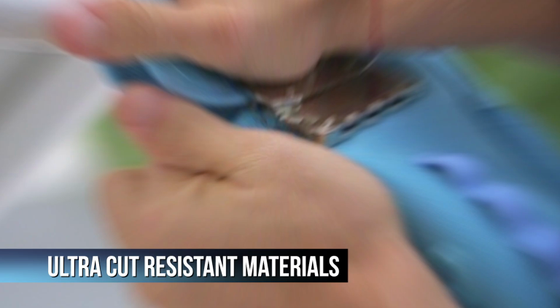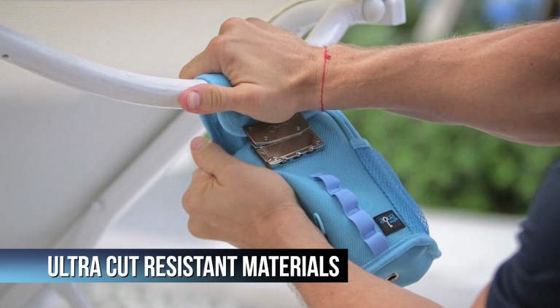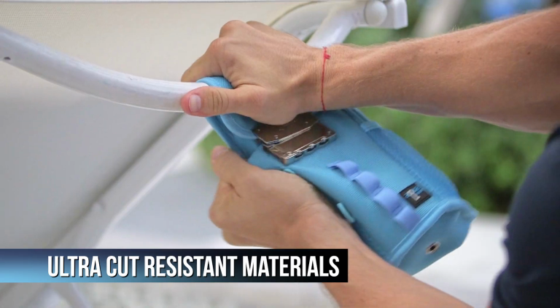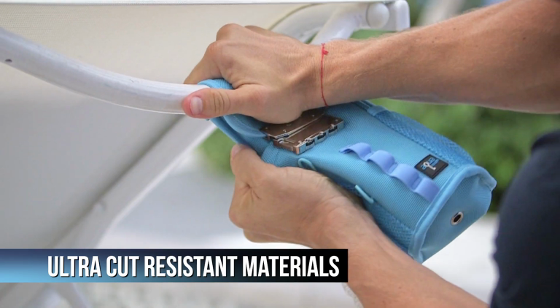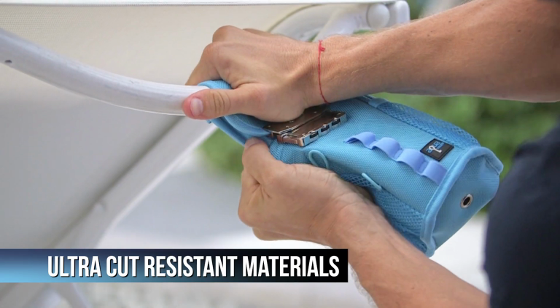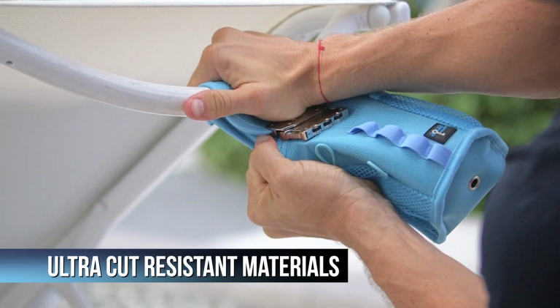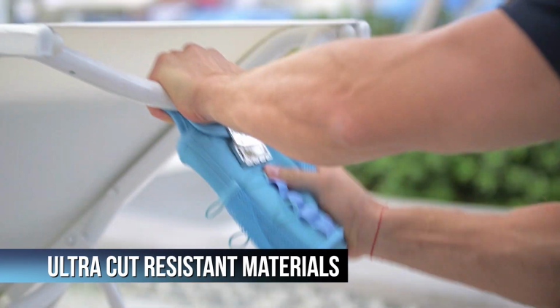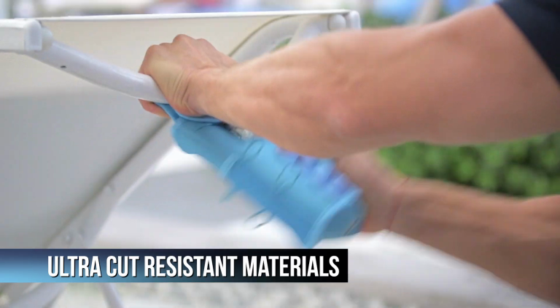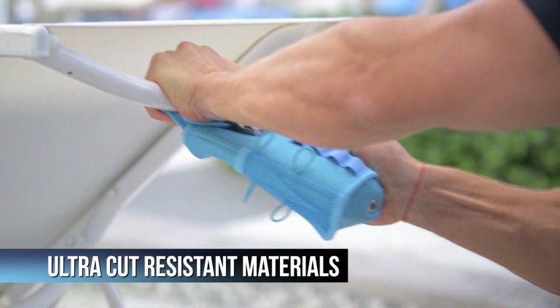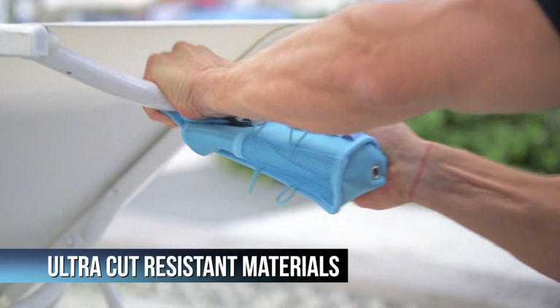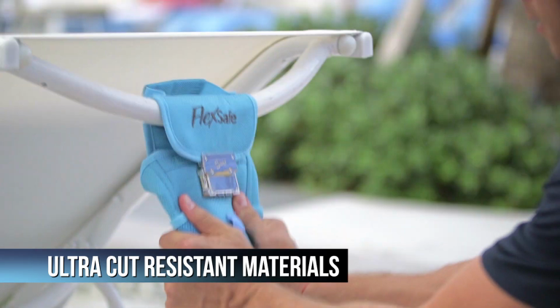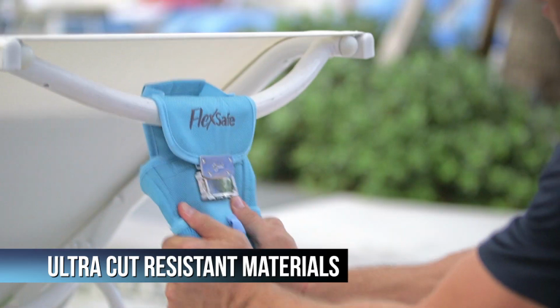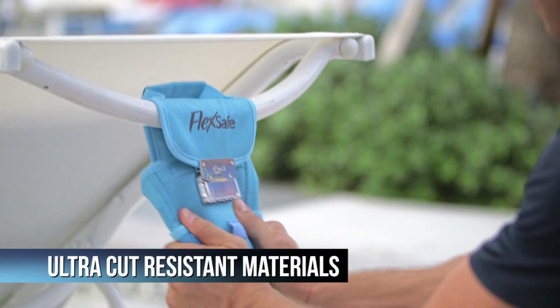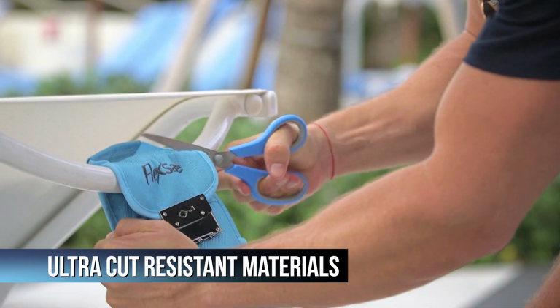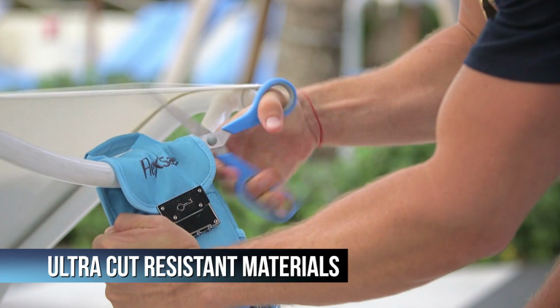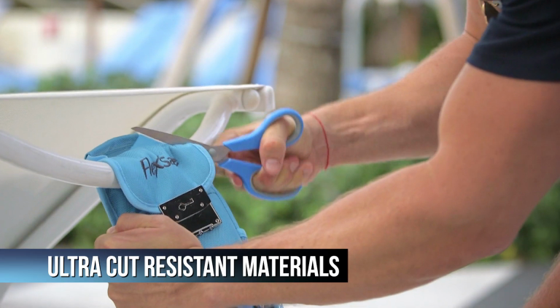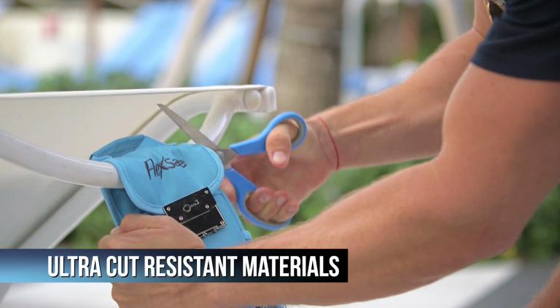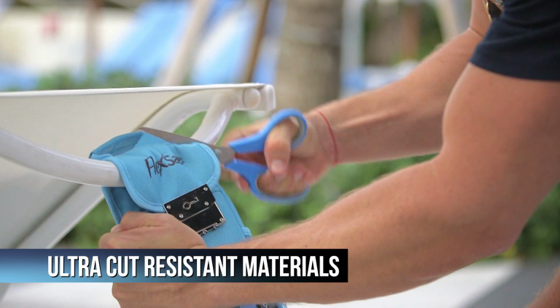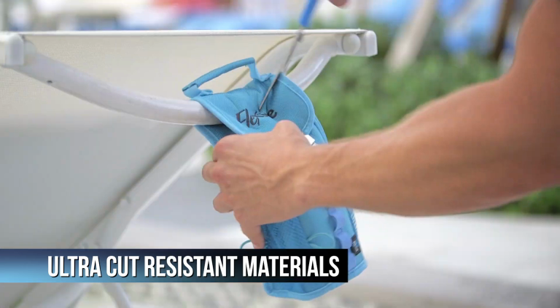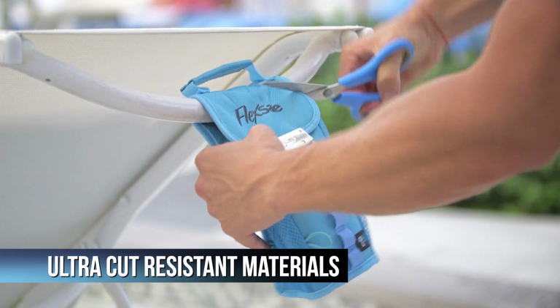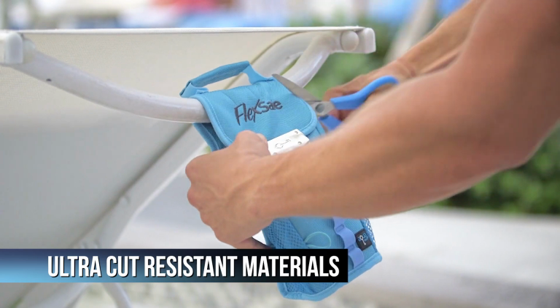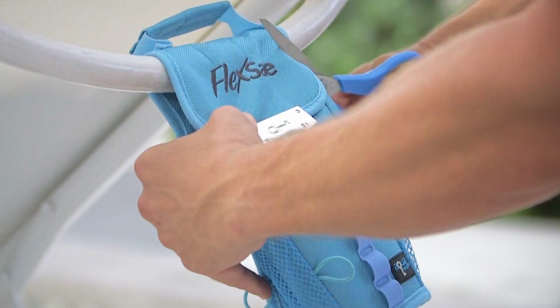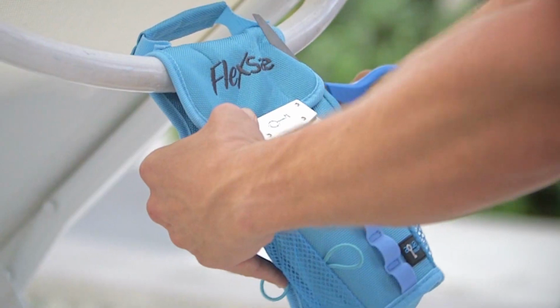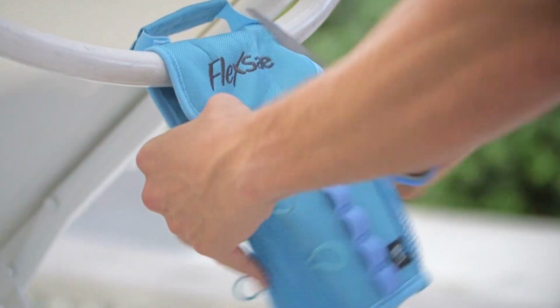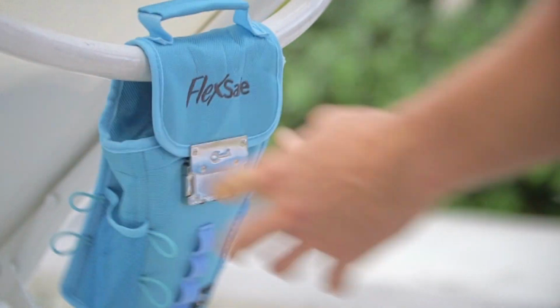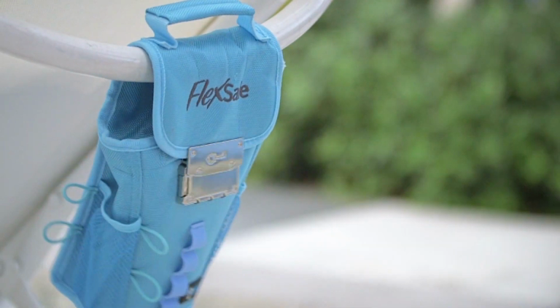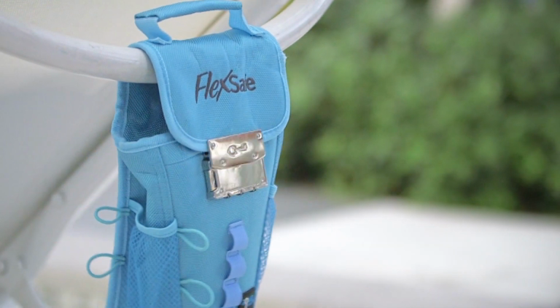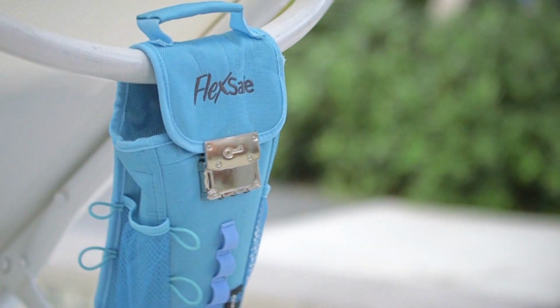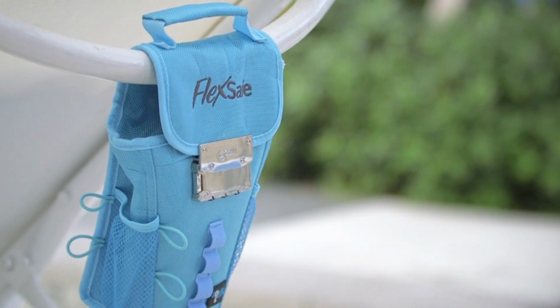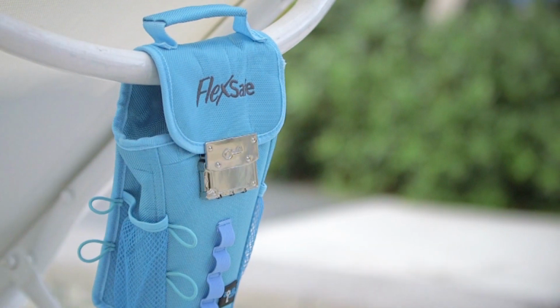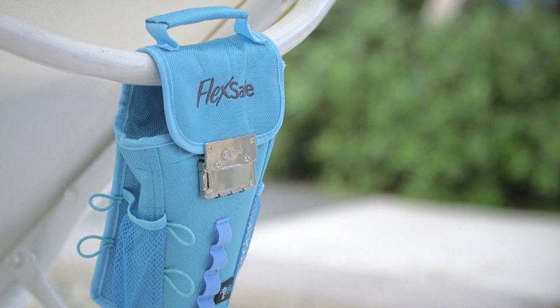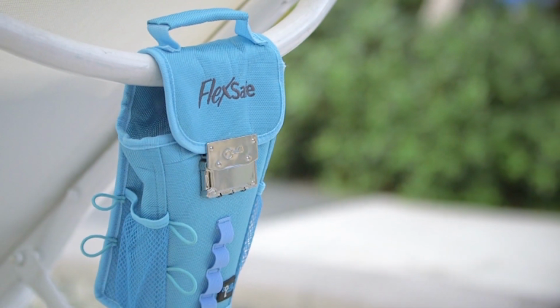It's made with ultra-cut resistant and RFID blocking materials. FlexSafe is the ultimate portable safe.